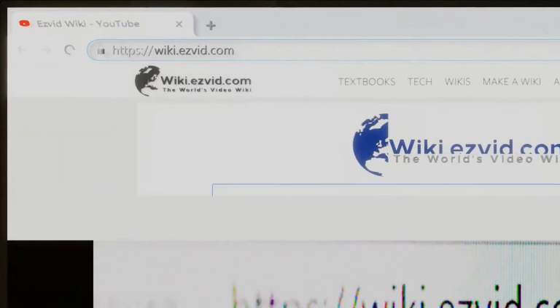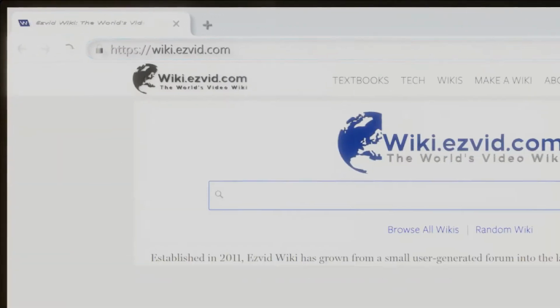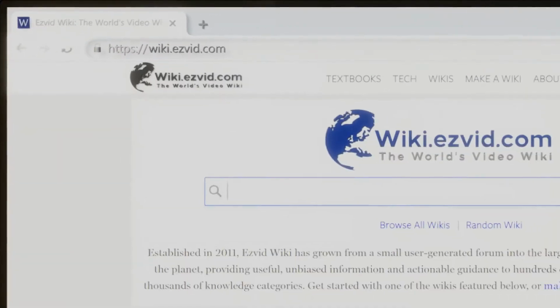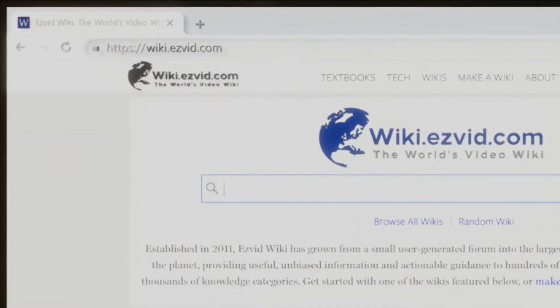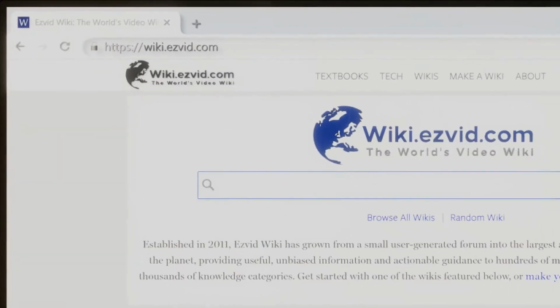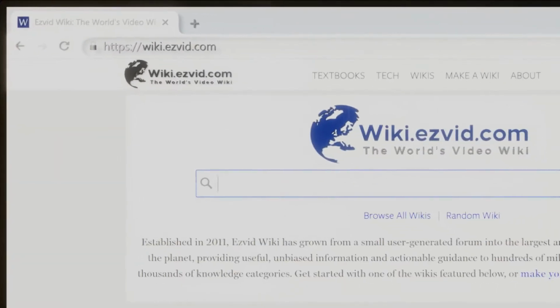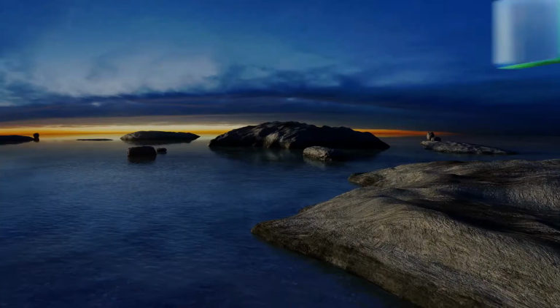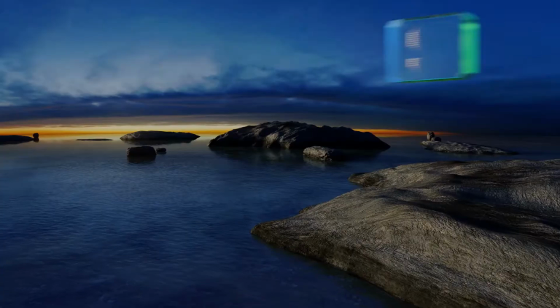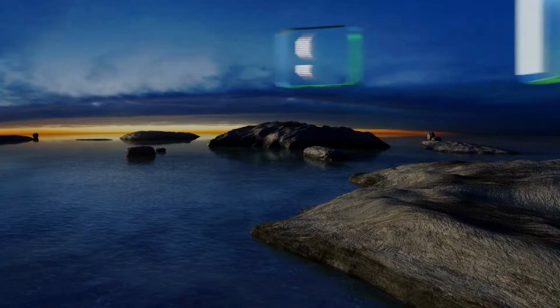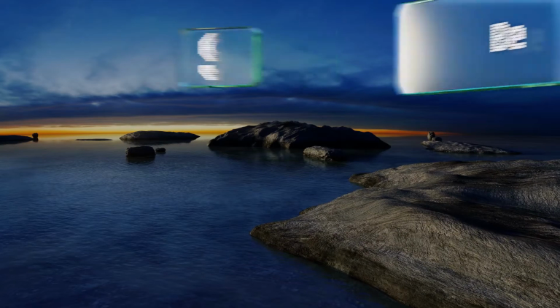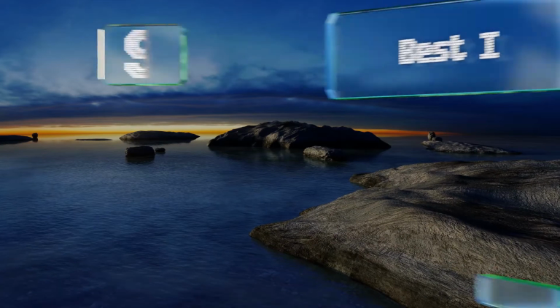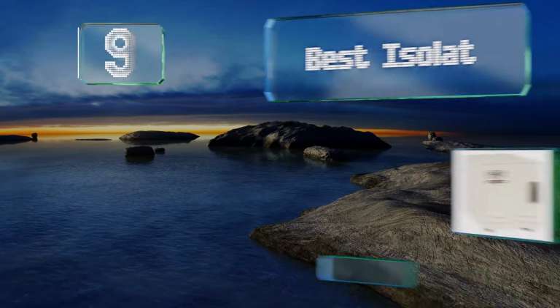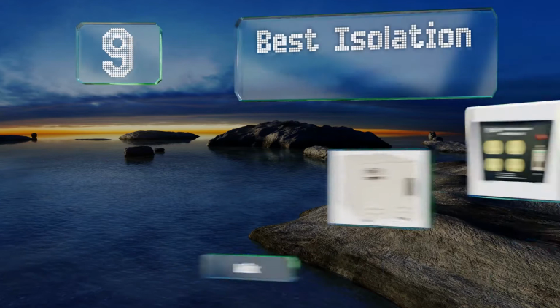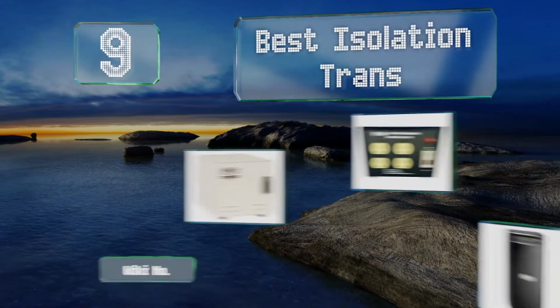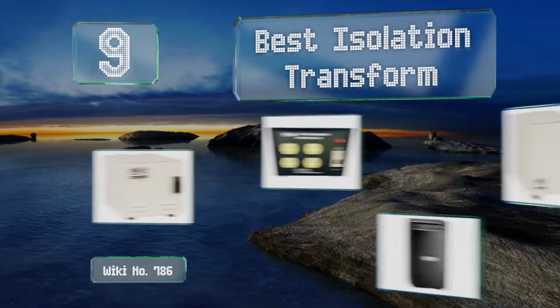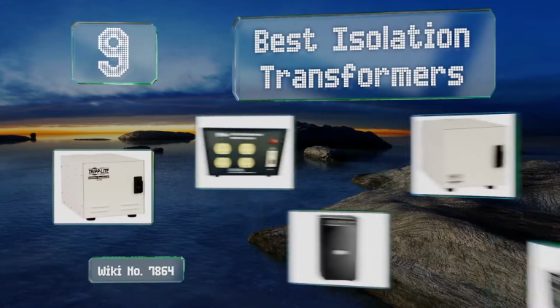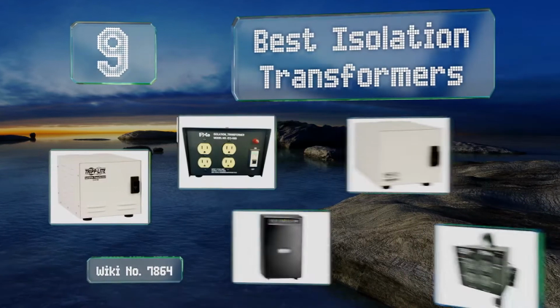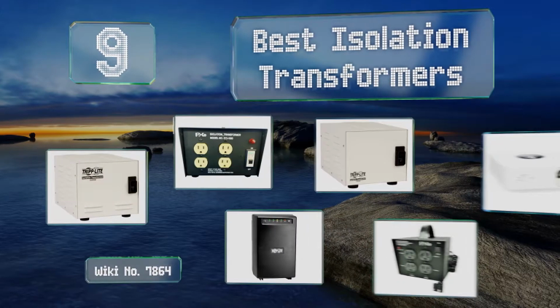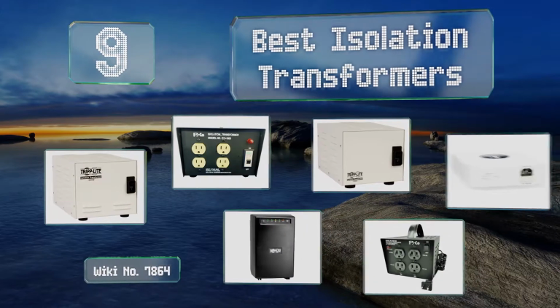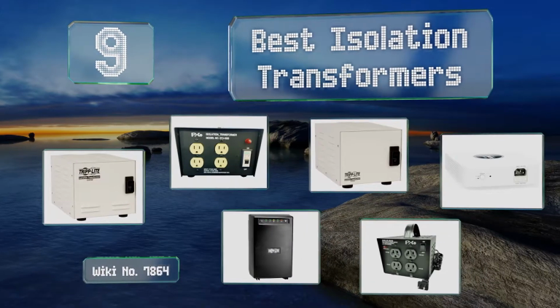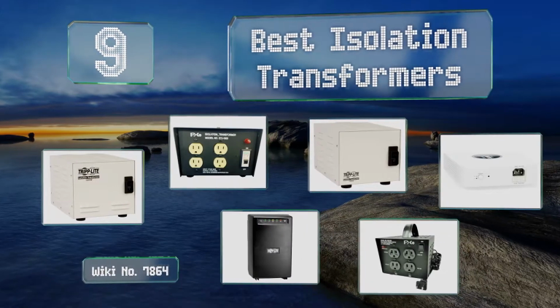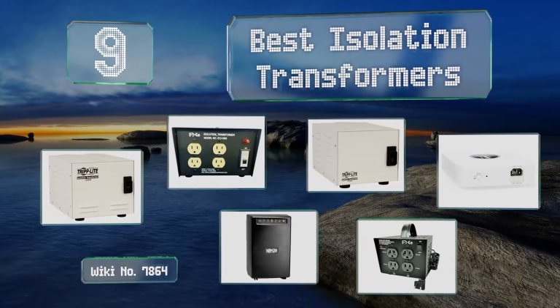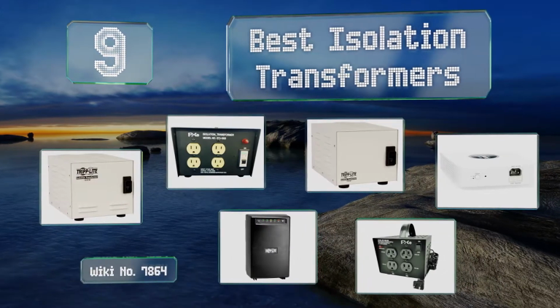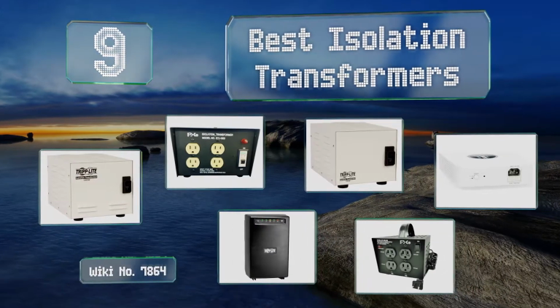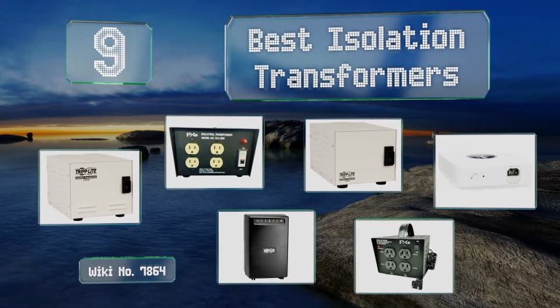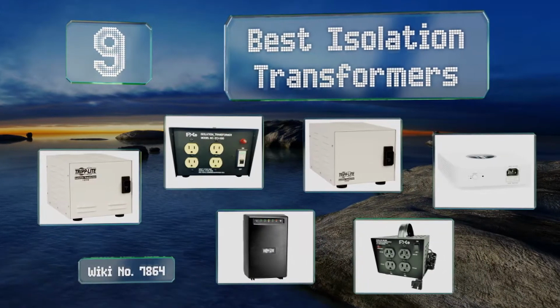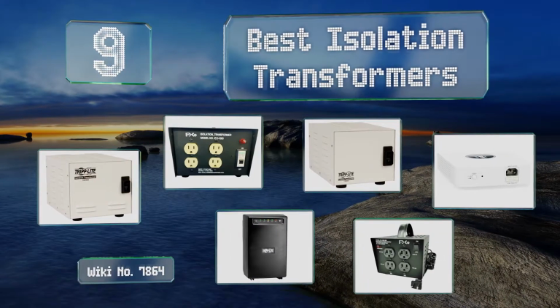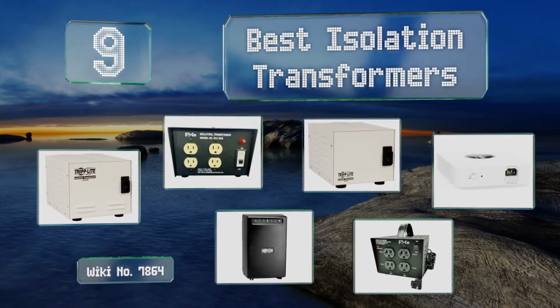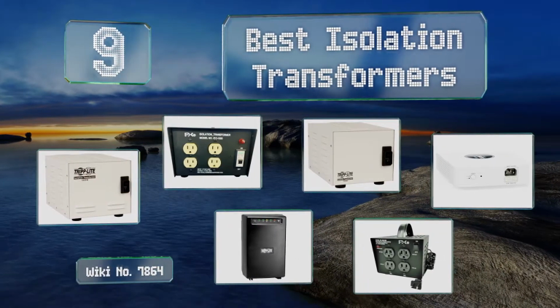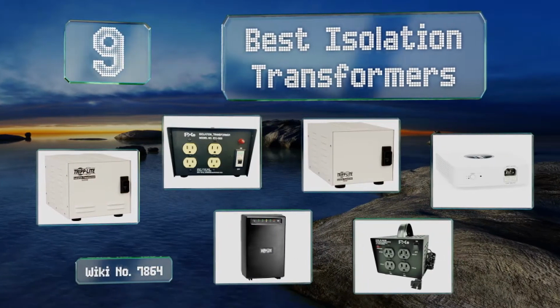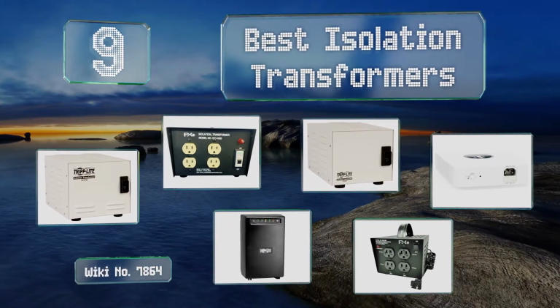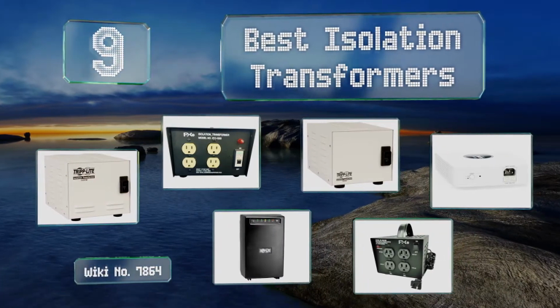EasyVid presents the 9 best isolation transformers. Let's get started with the list.